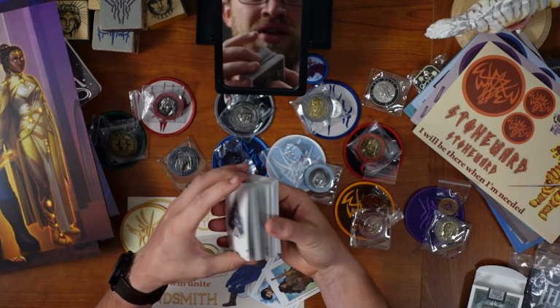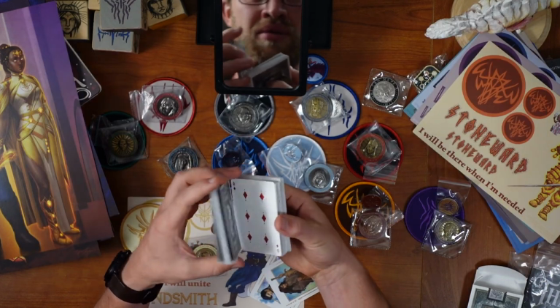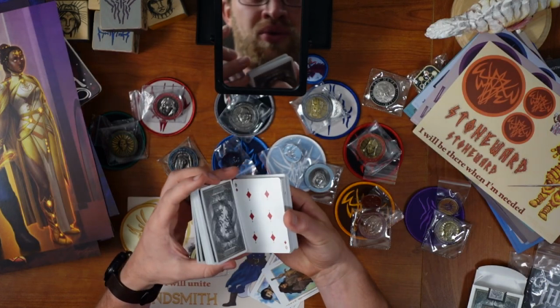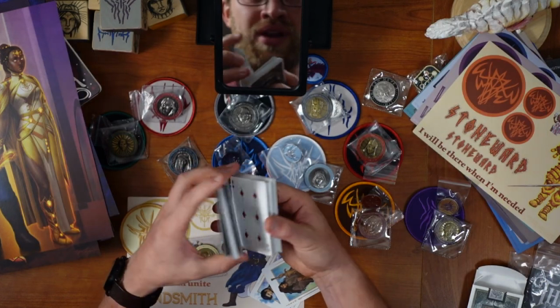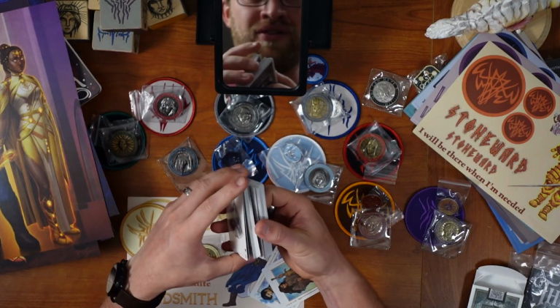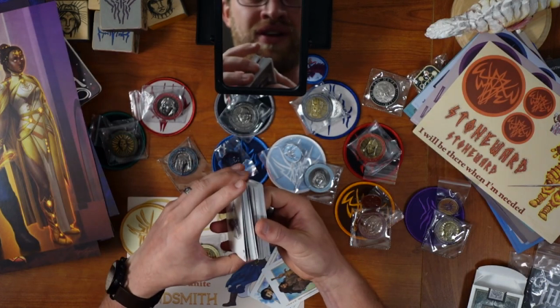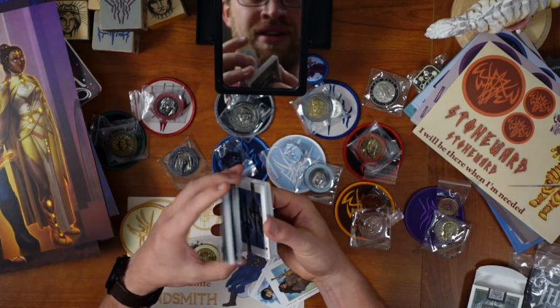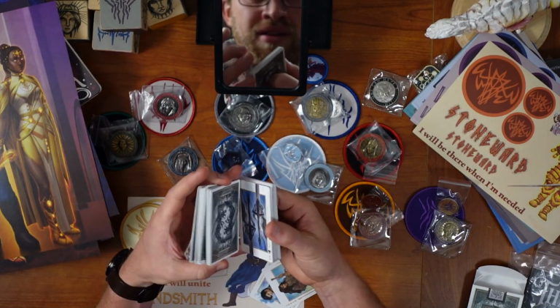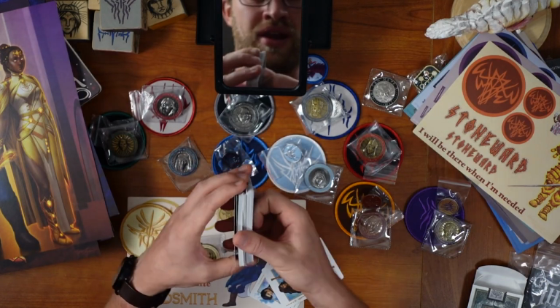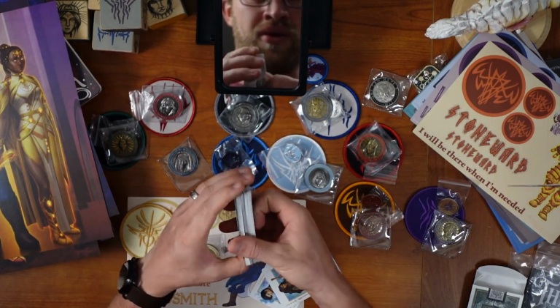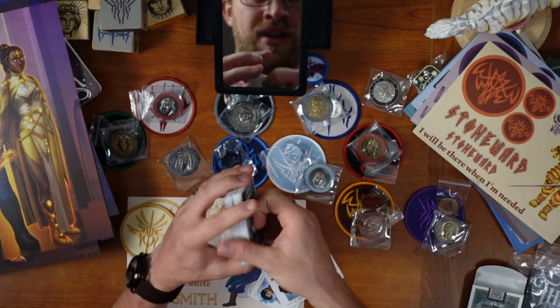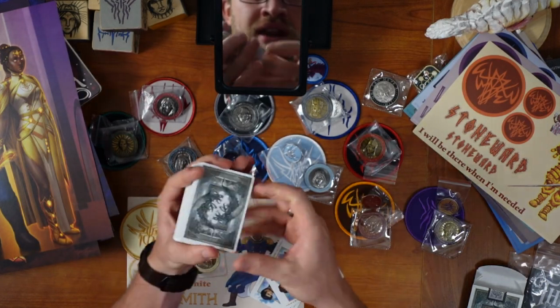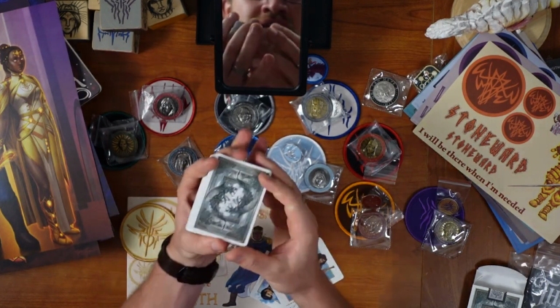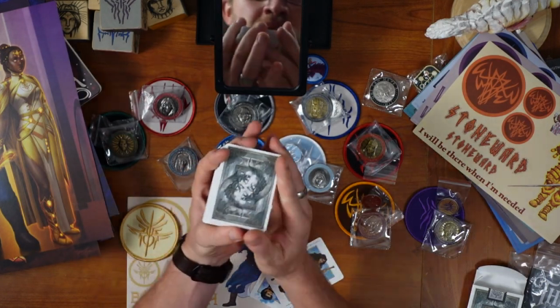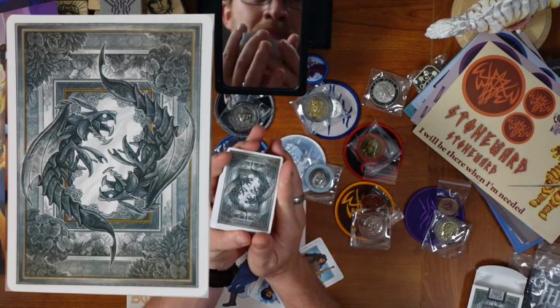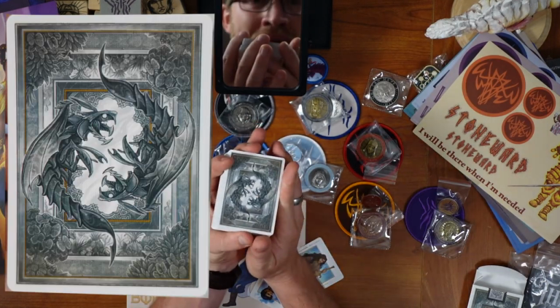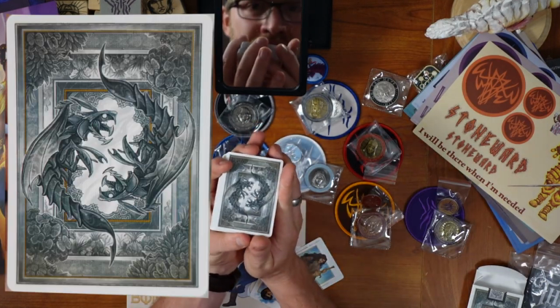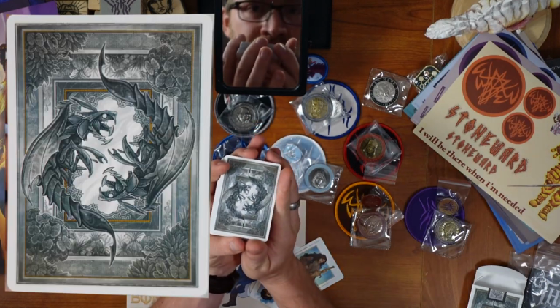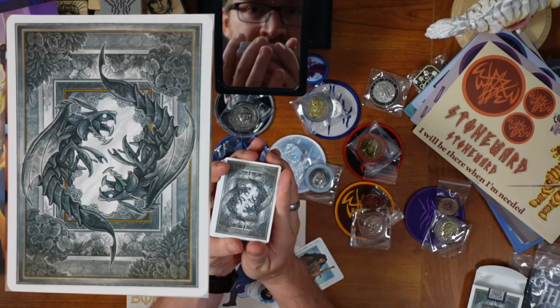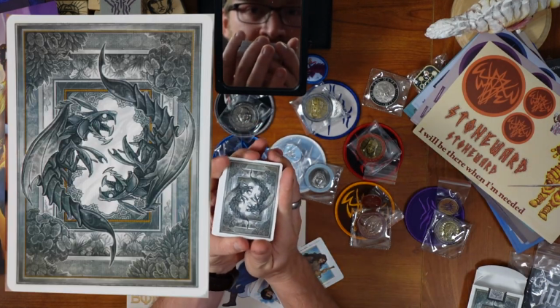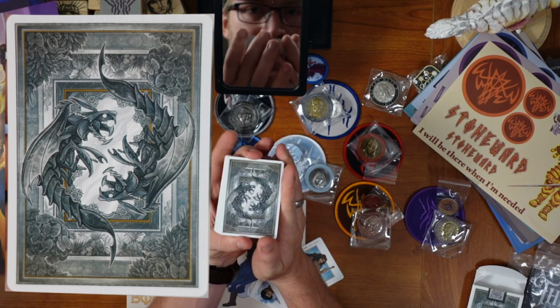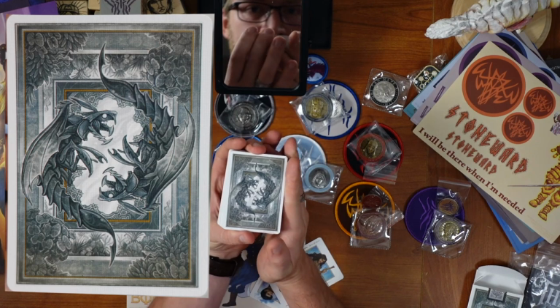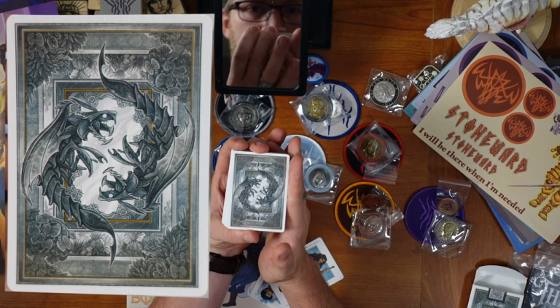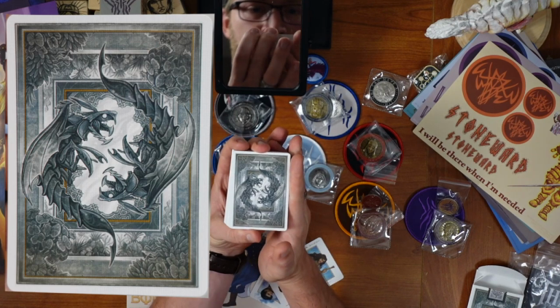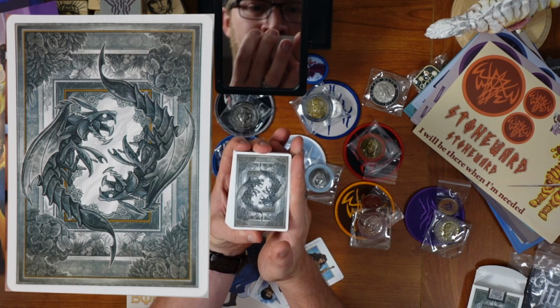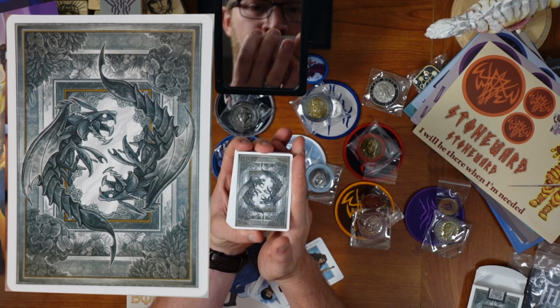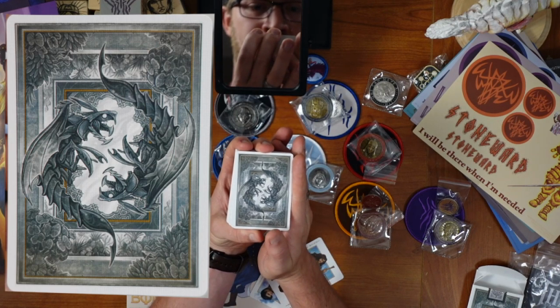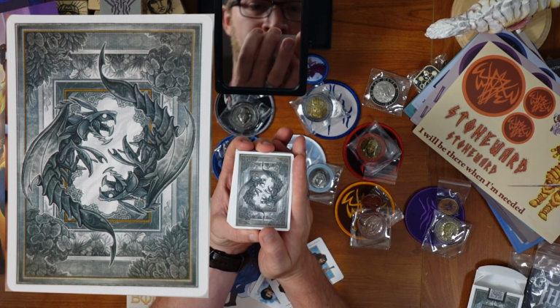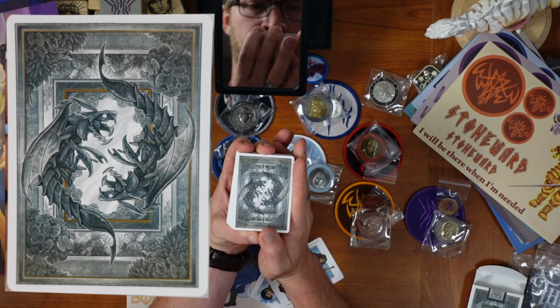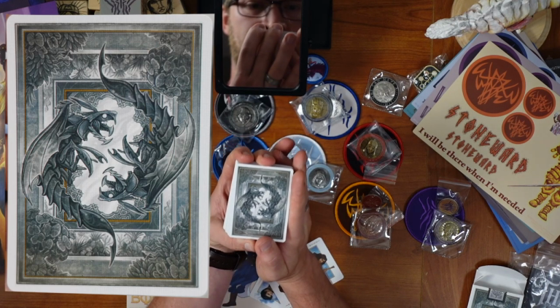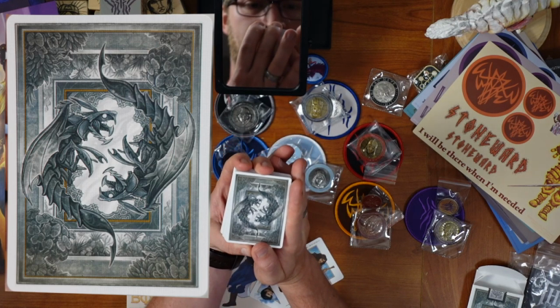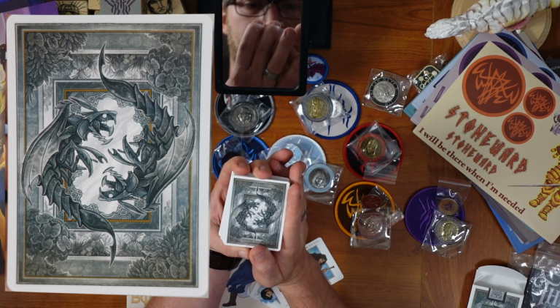These are gorgeous — these are going to be really fun to play with. And the back of these is just really, really nice.